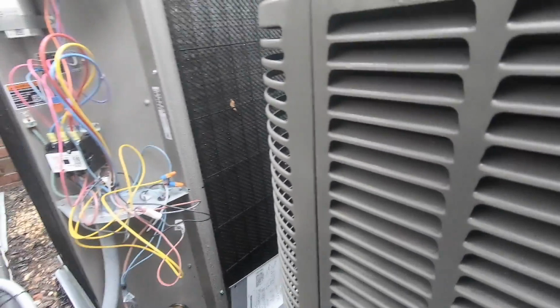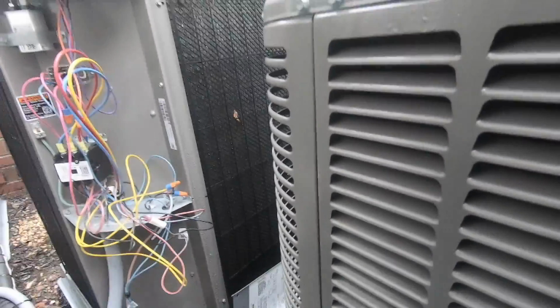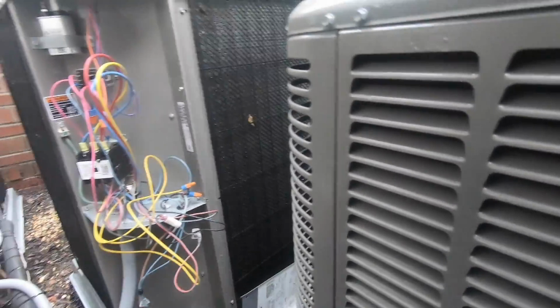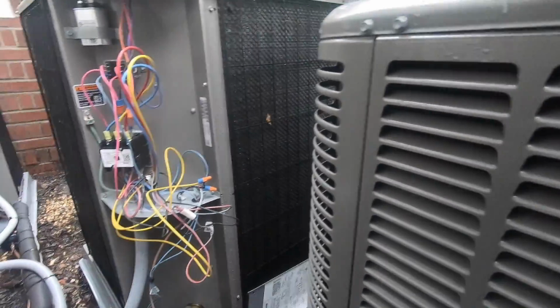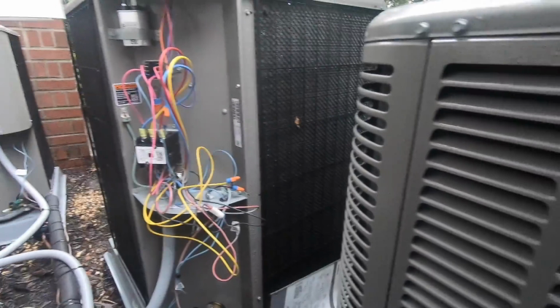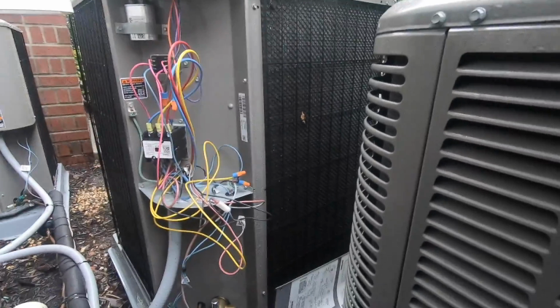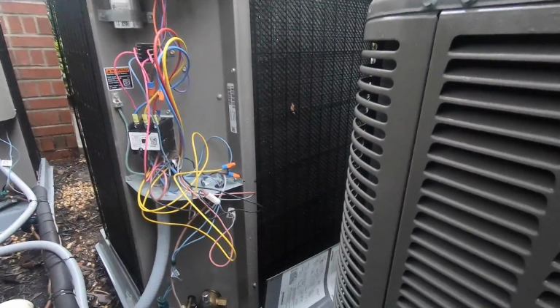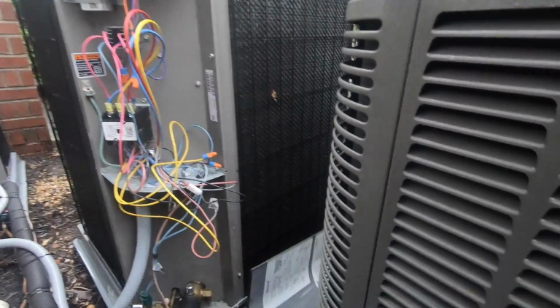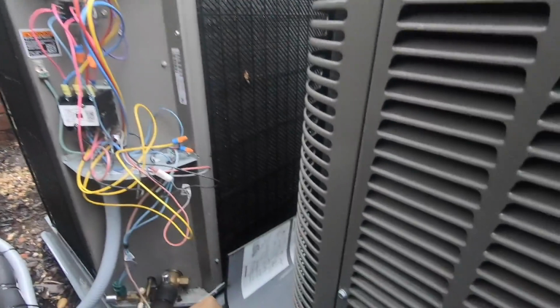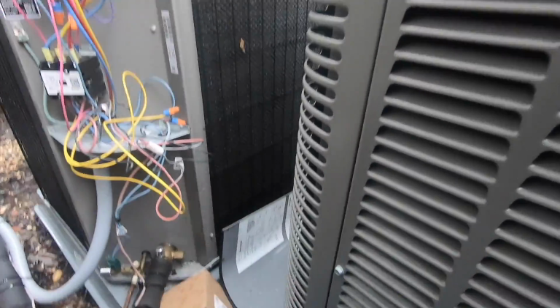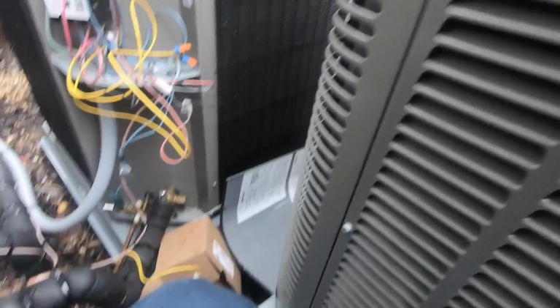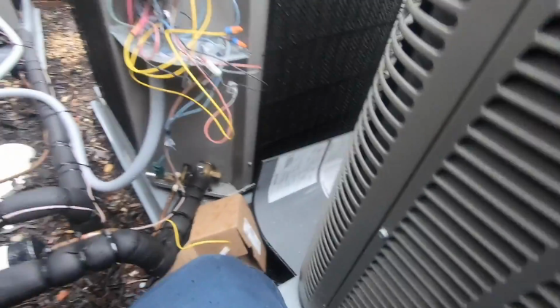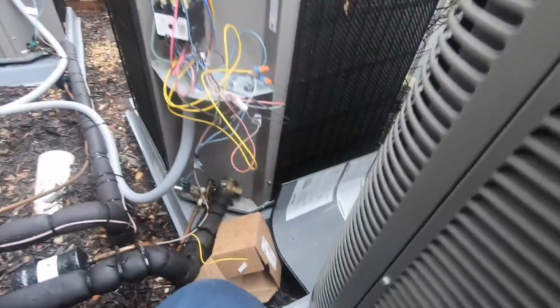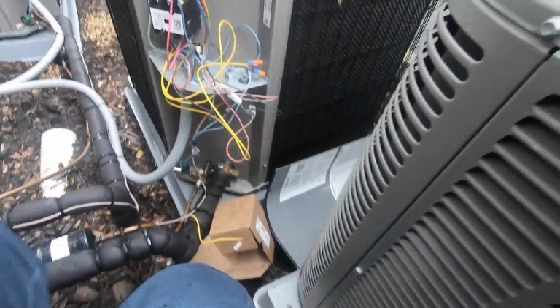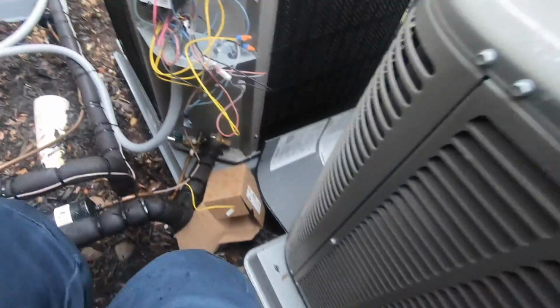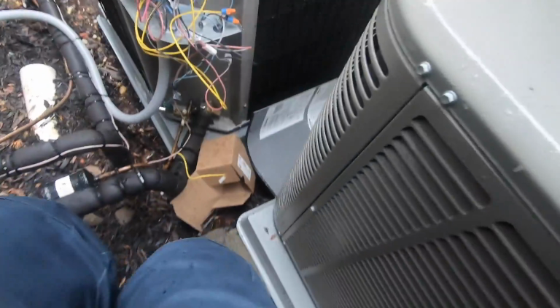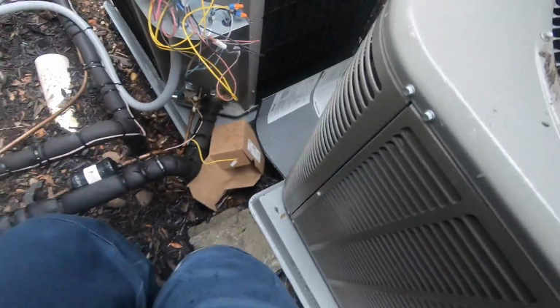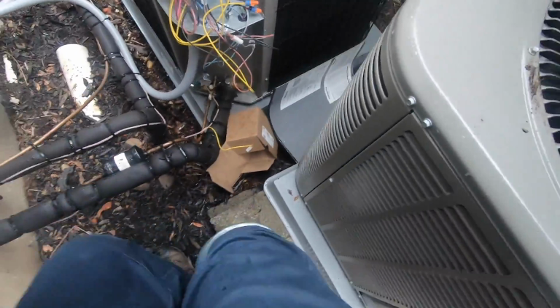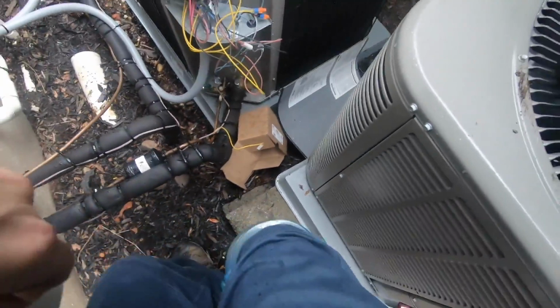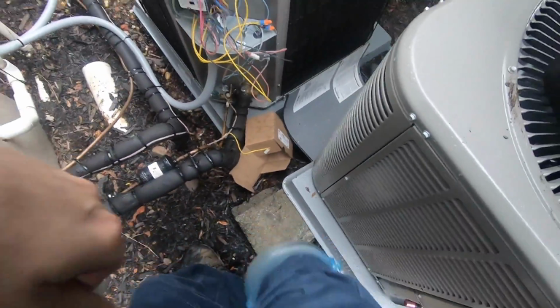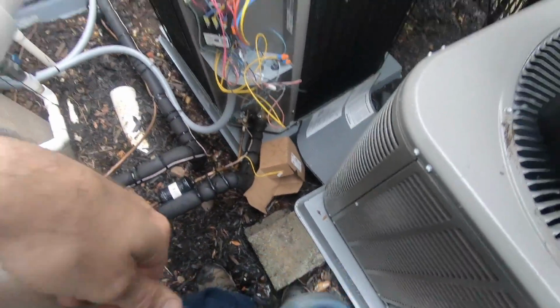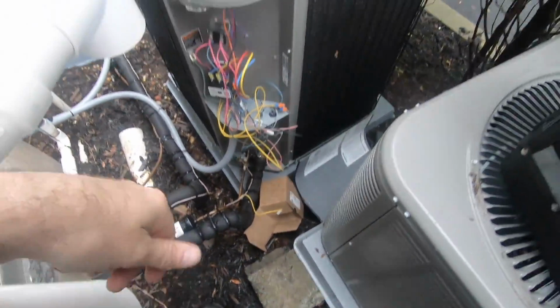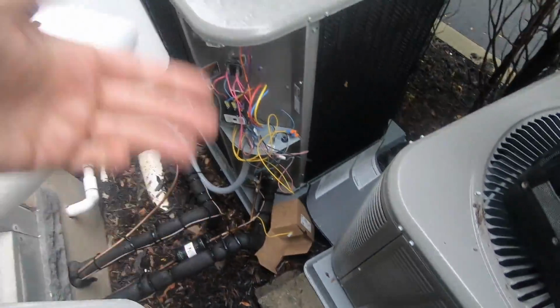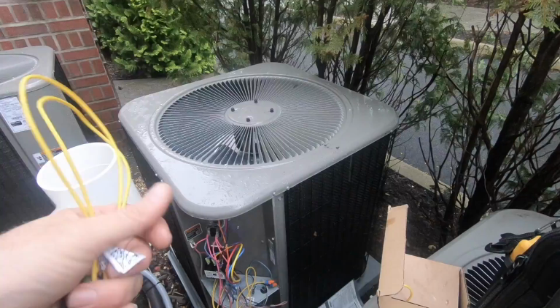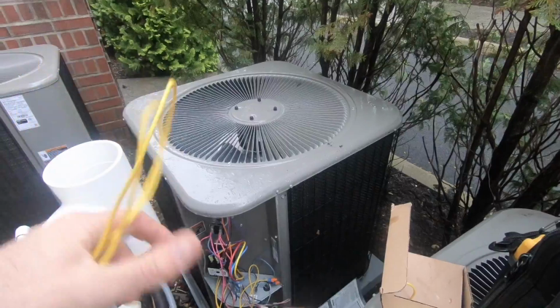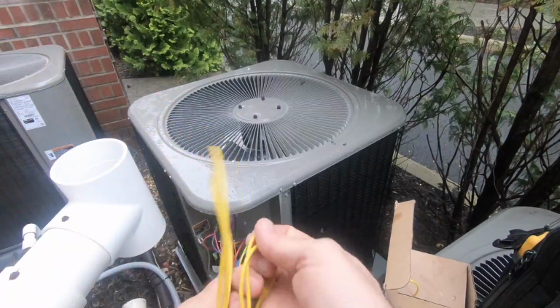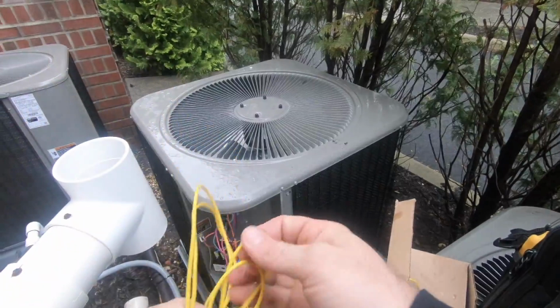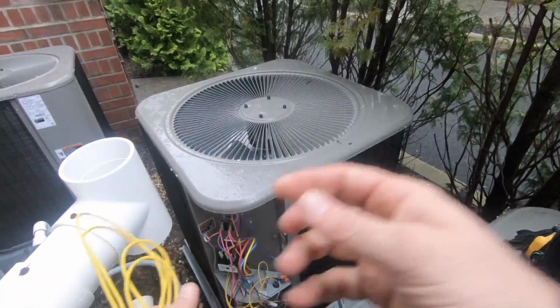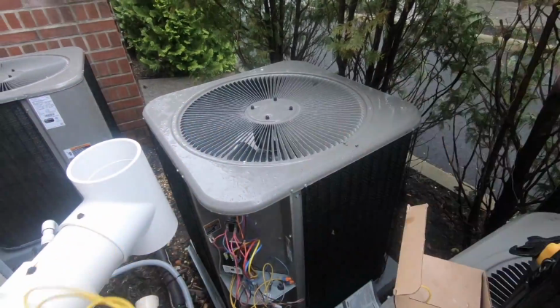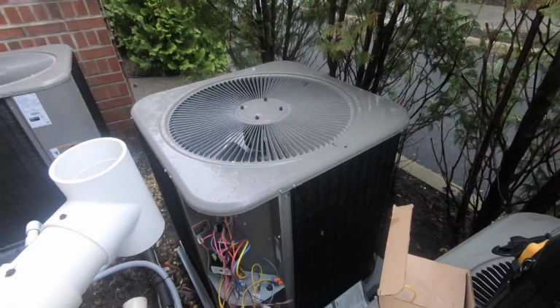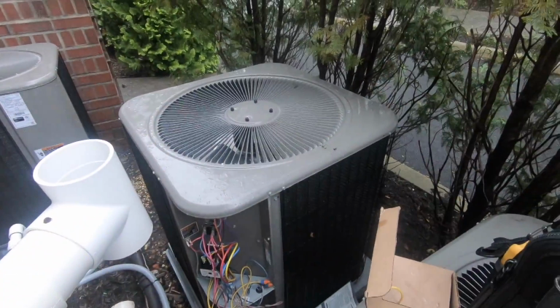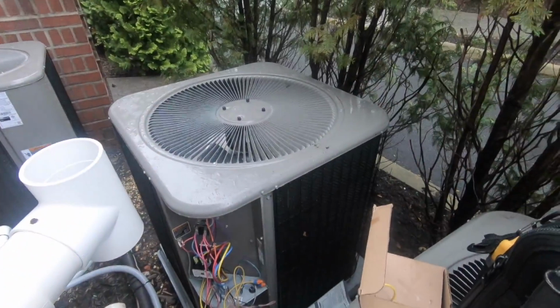Tighten up these wires. Thanks for watching — until next time, I'm out.